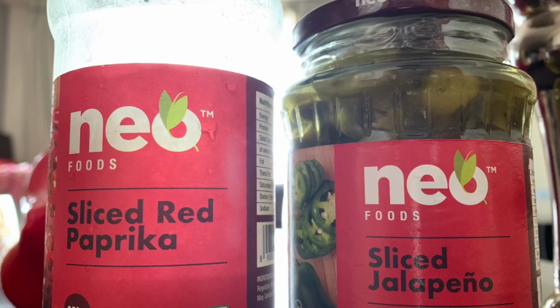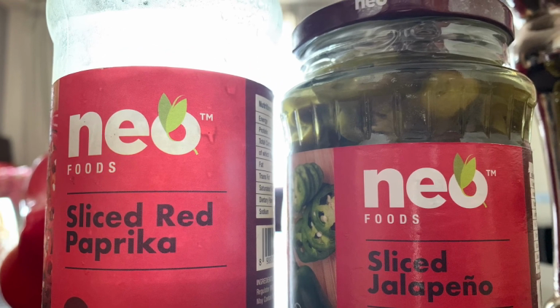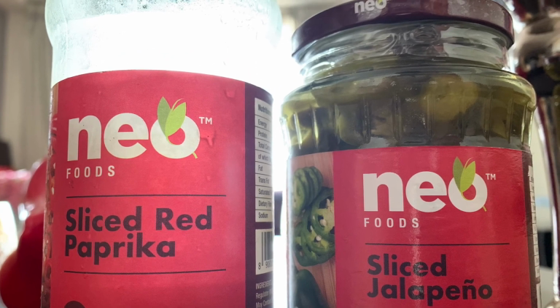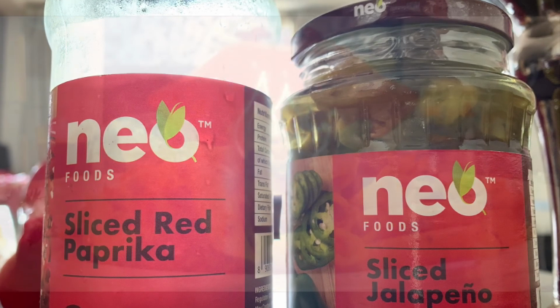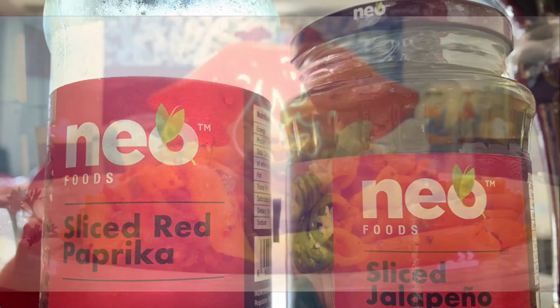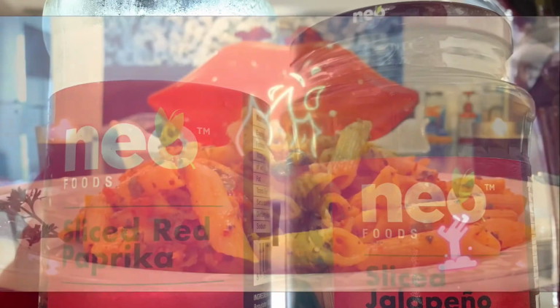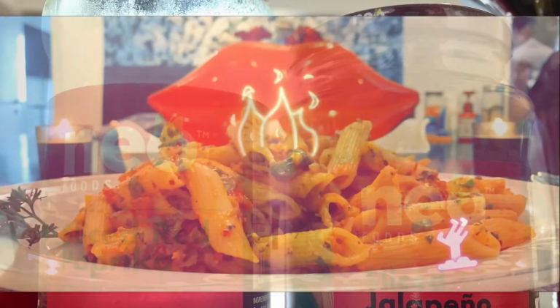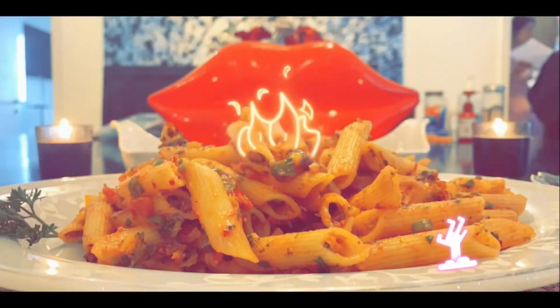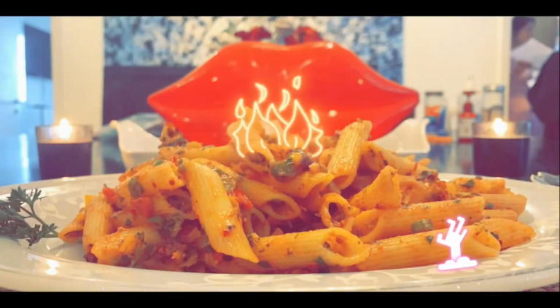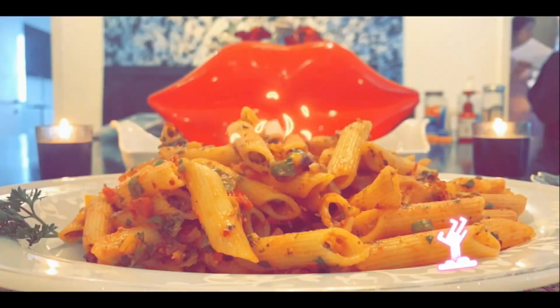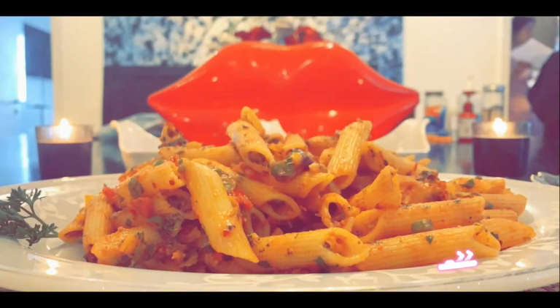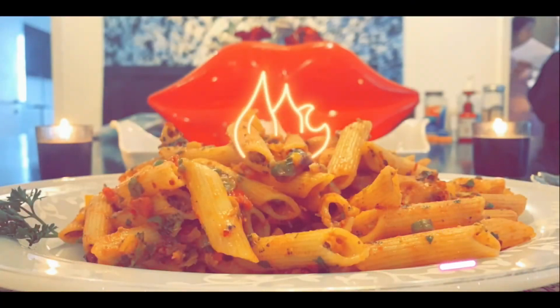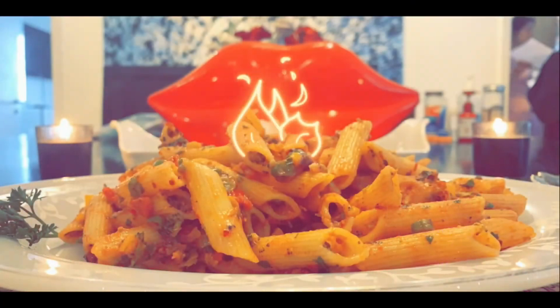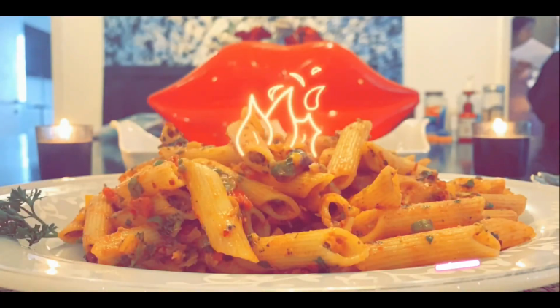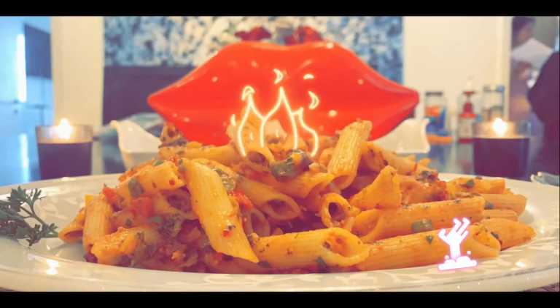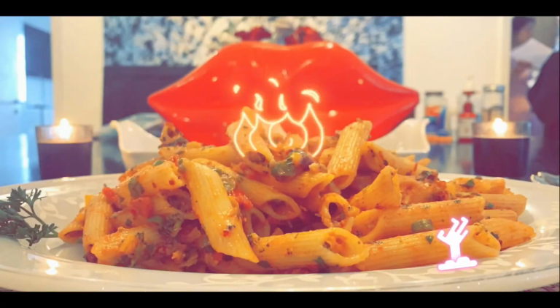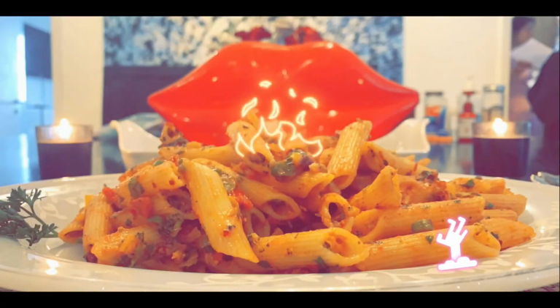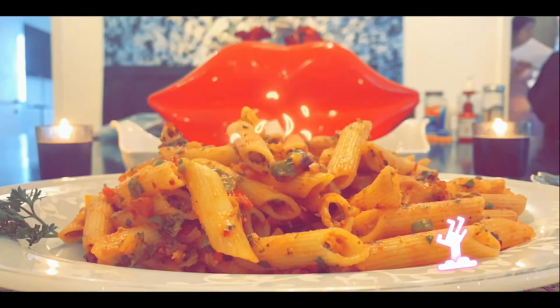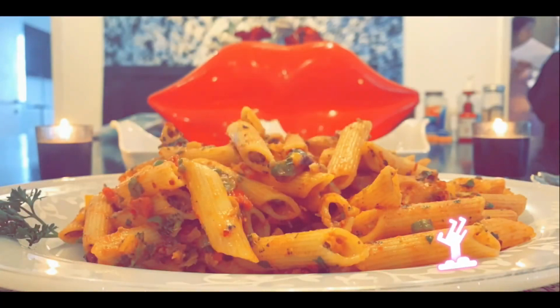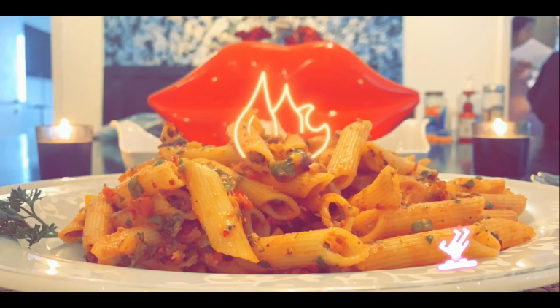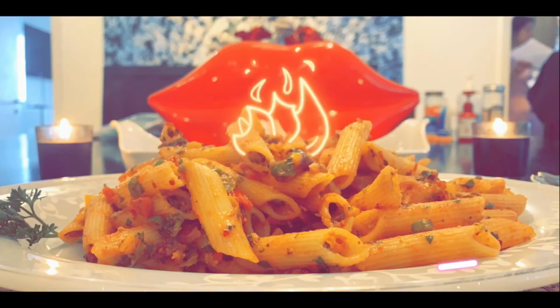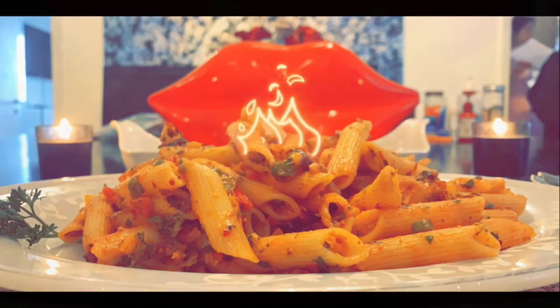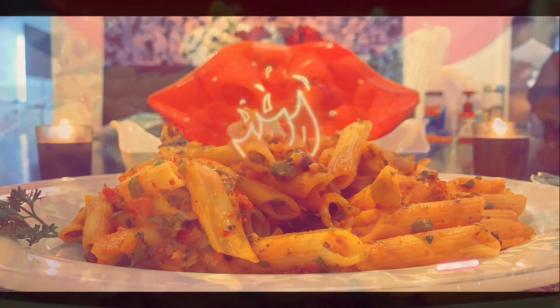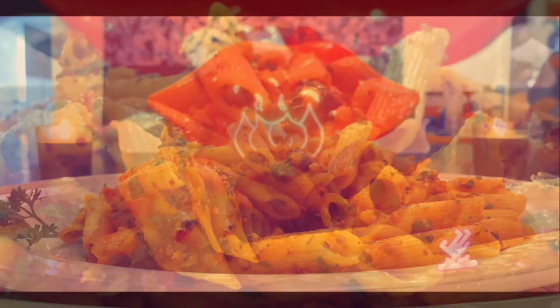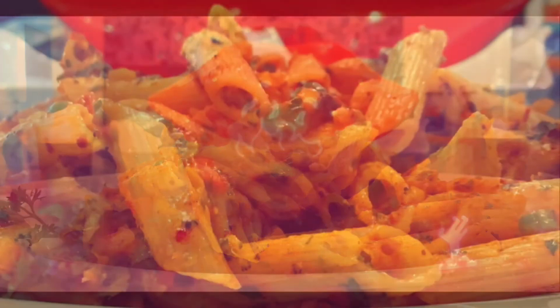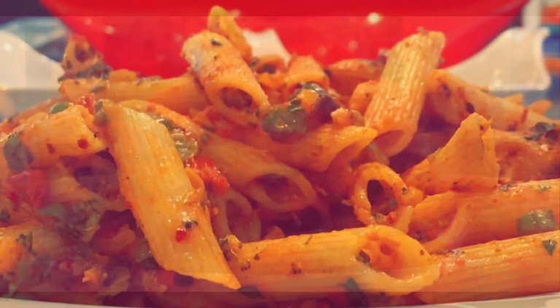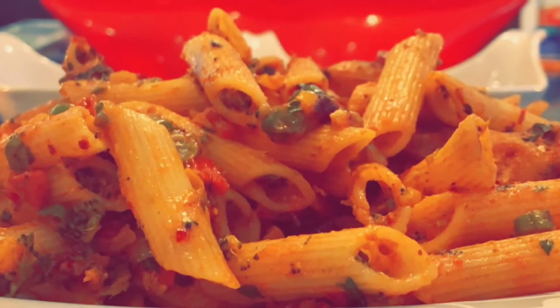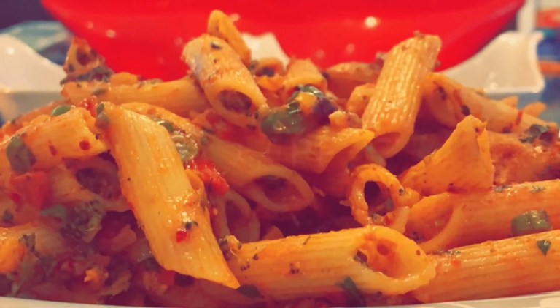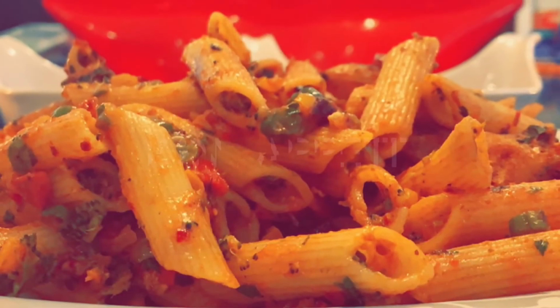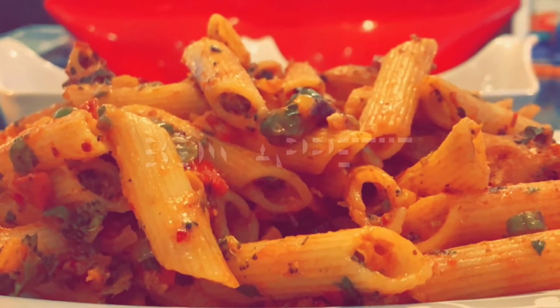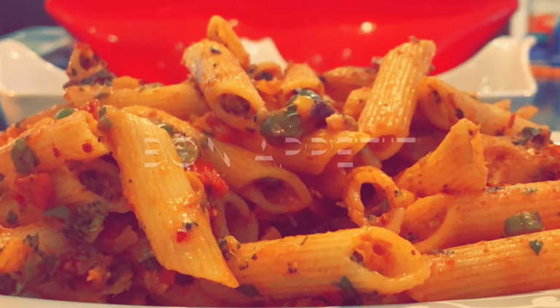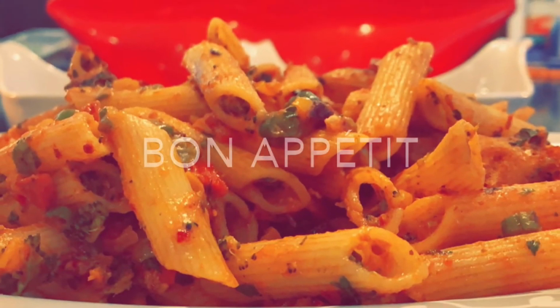Super tasty, delectable, scrumptious pasta is ready. Bon Appétit!